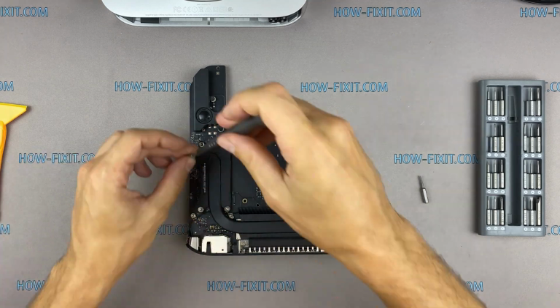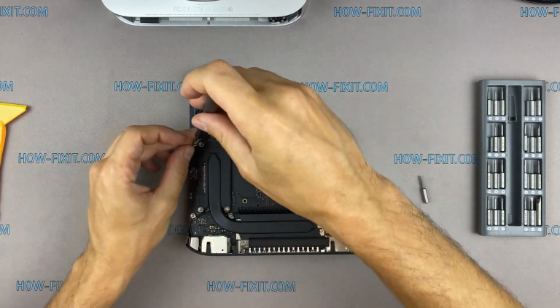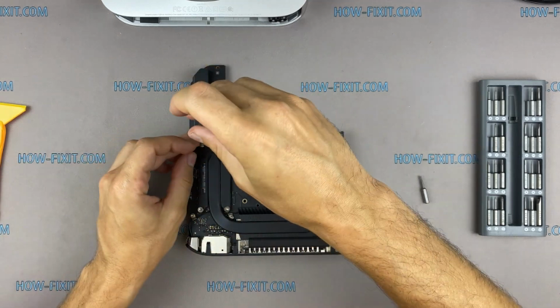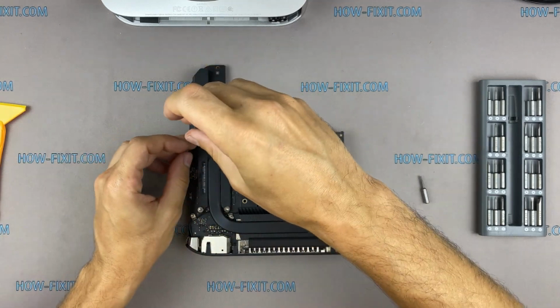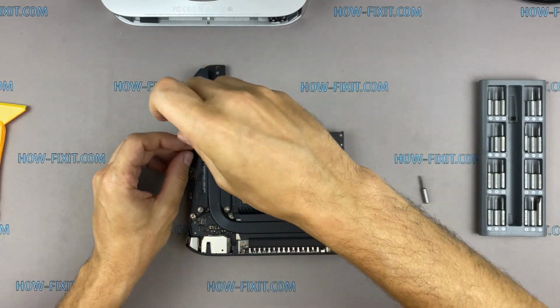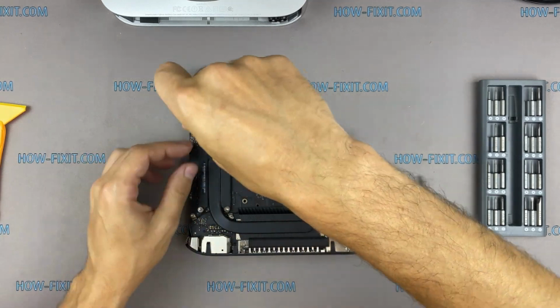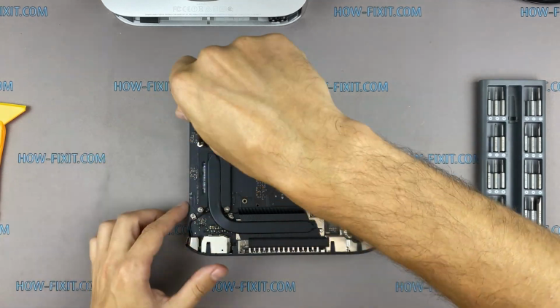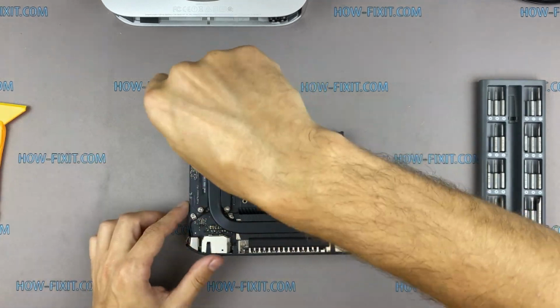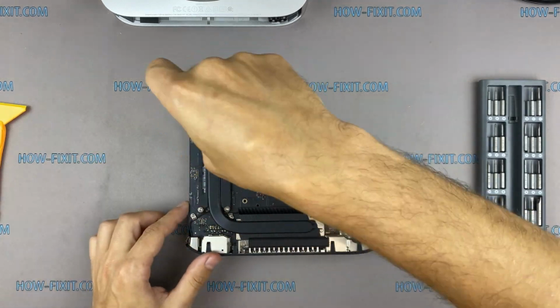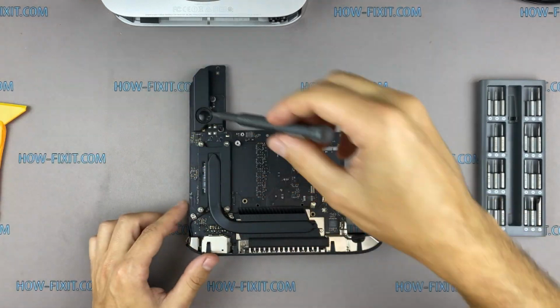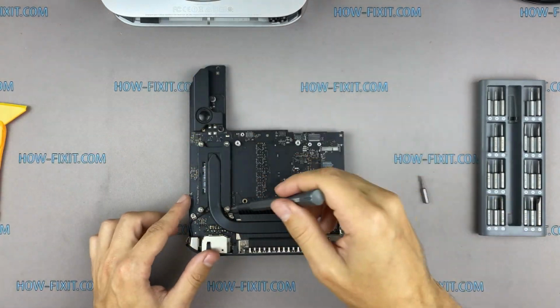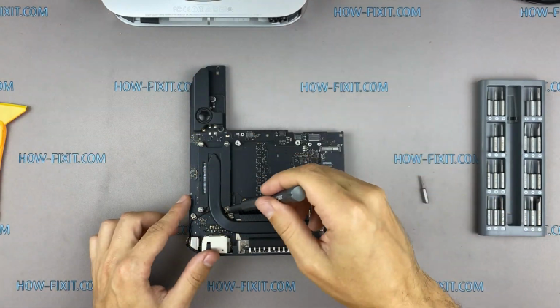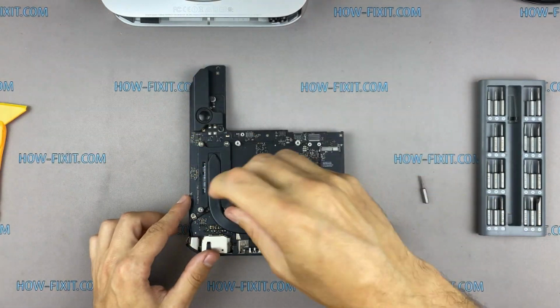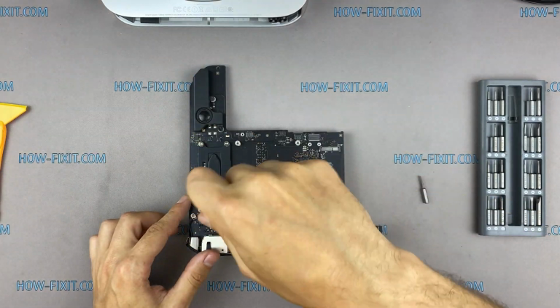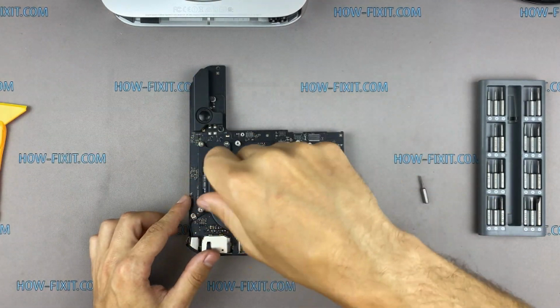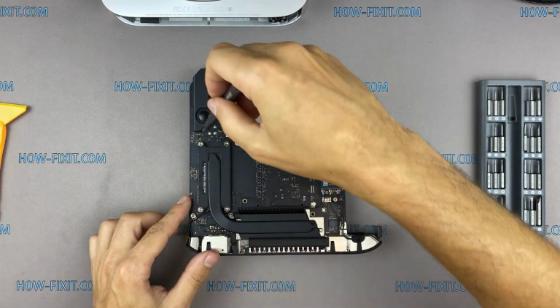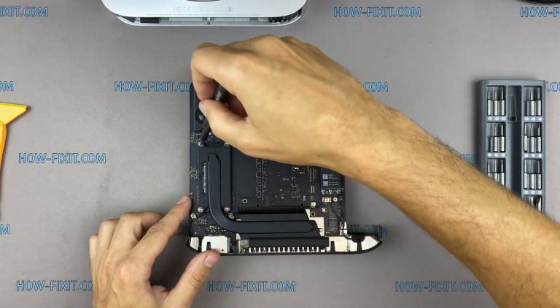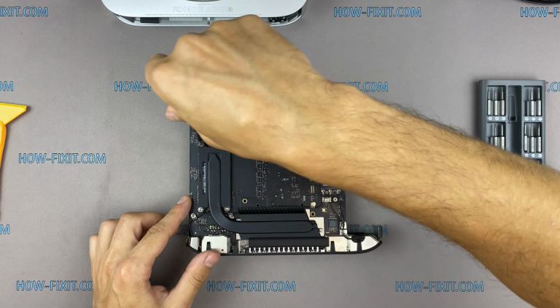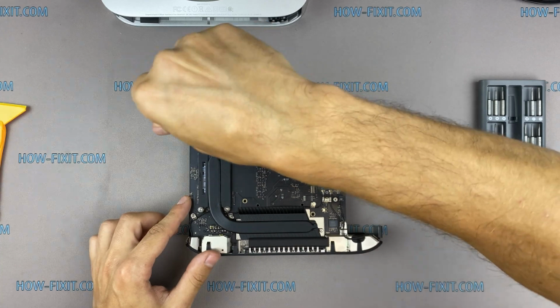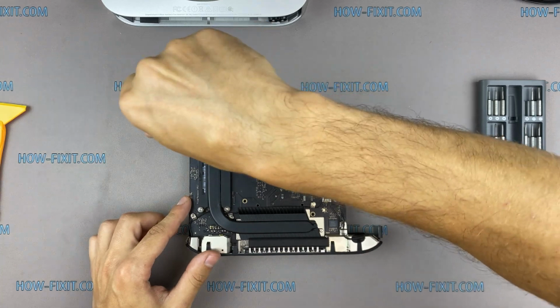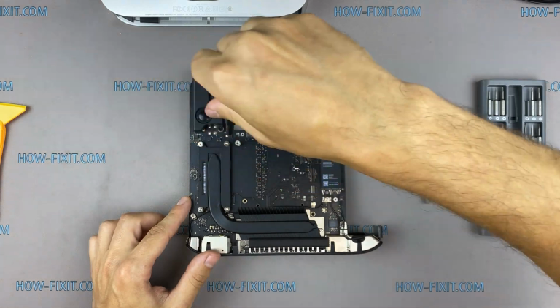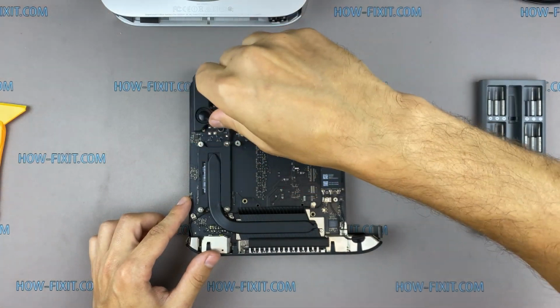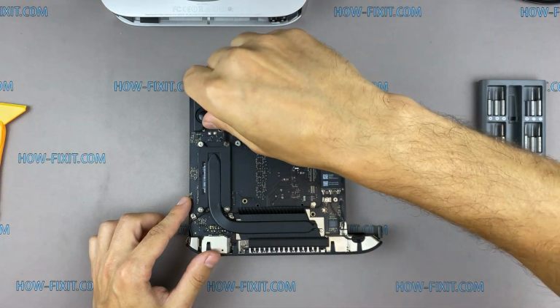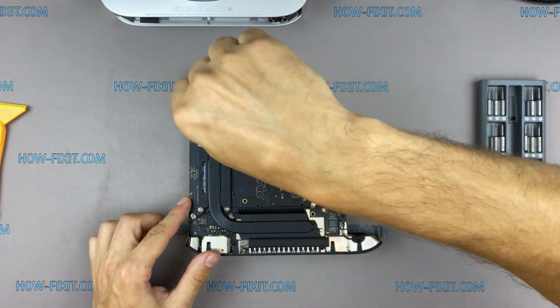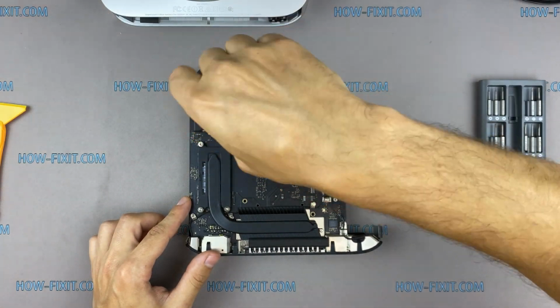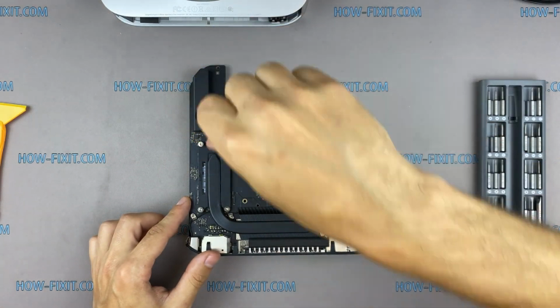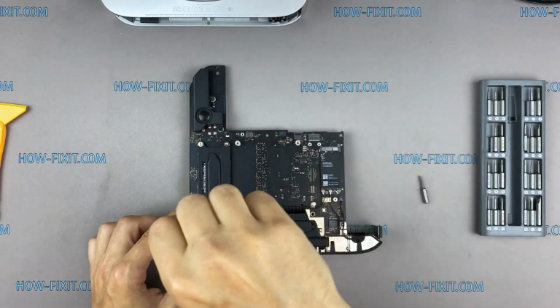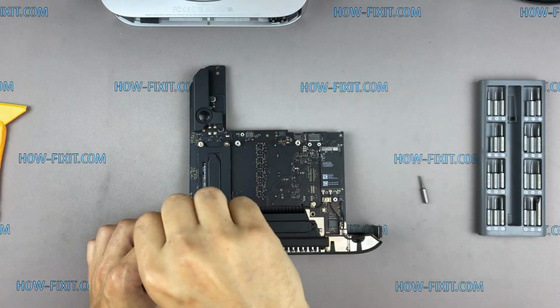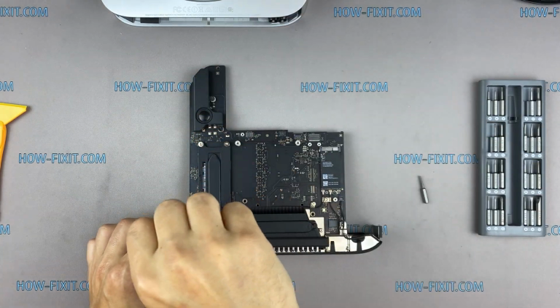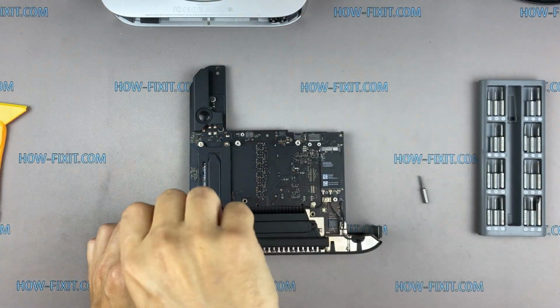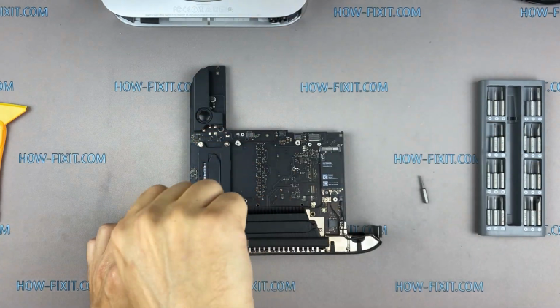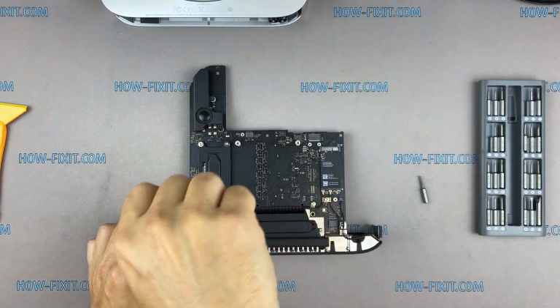Please note how I tighten the screws on the heatsink. It is necessary to tighten all the screws evenly on each side, with a few turns of each screw.